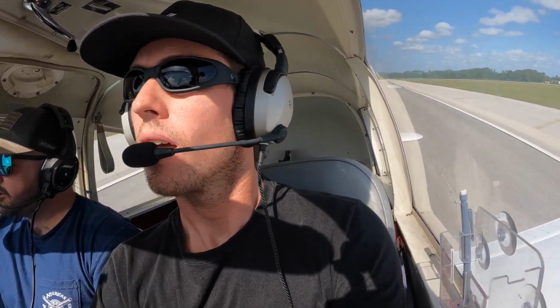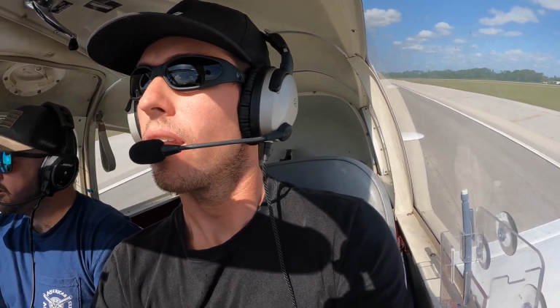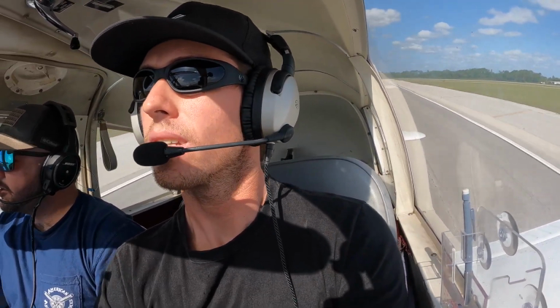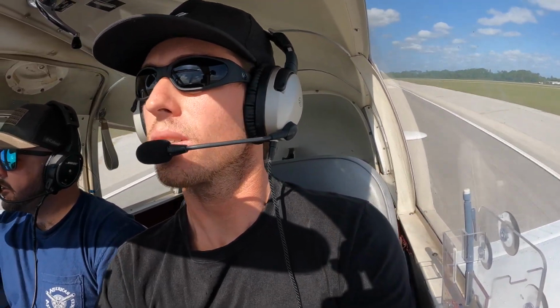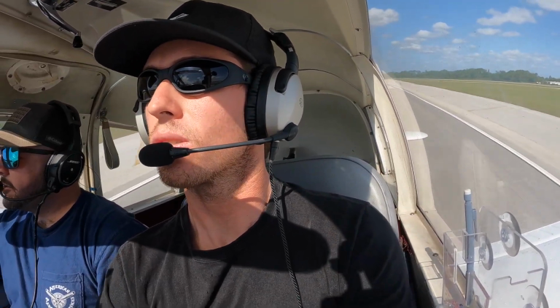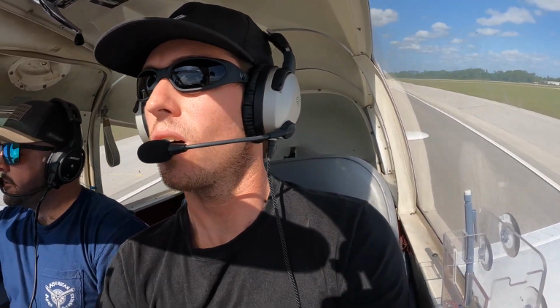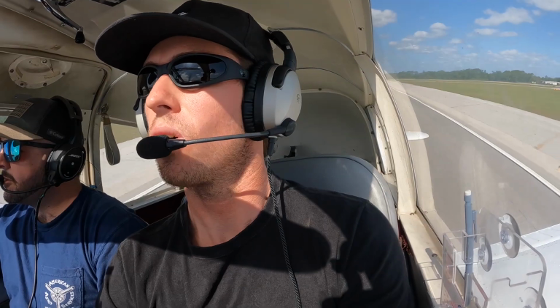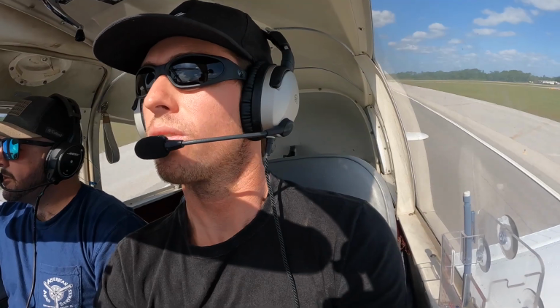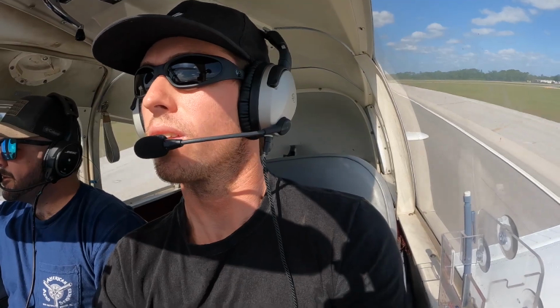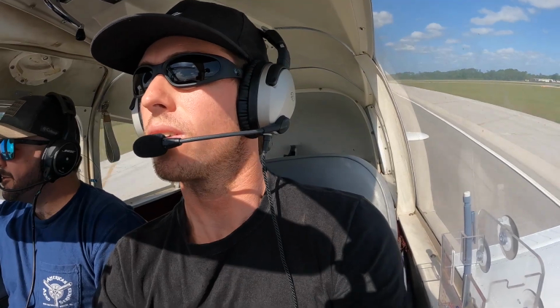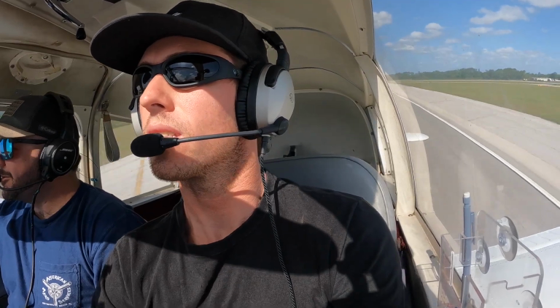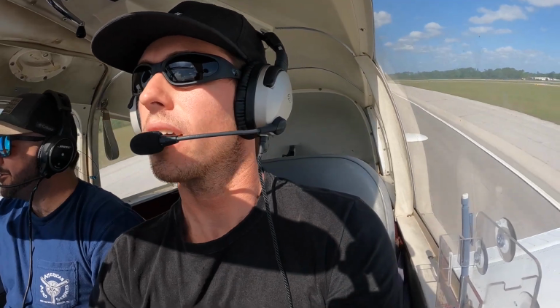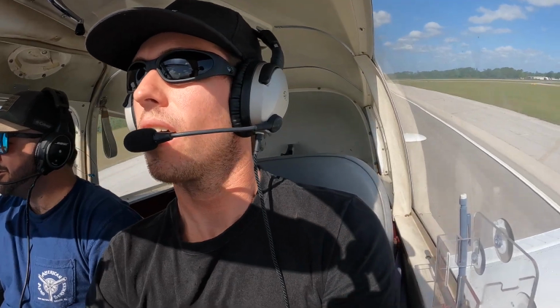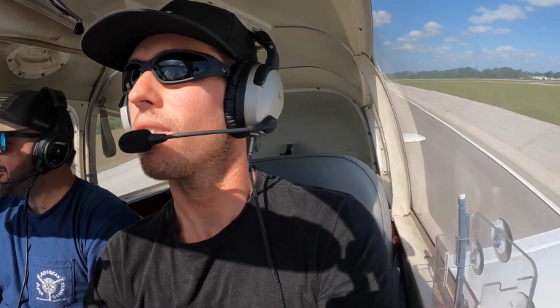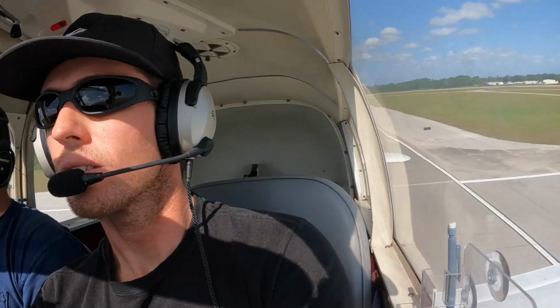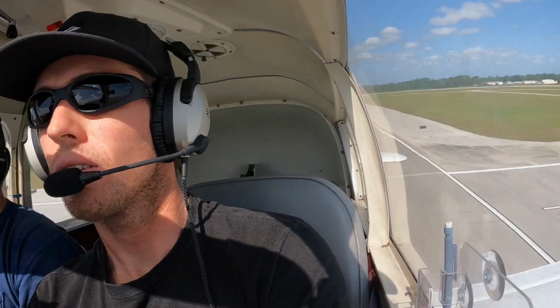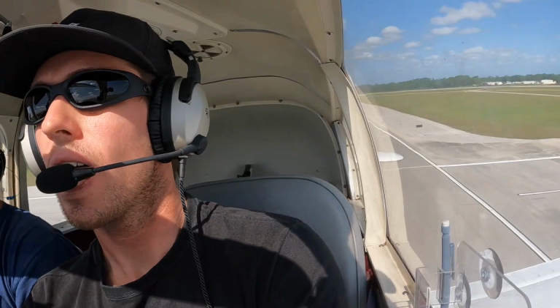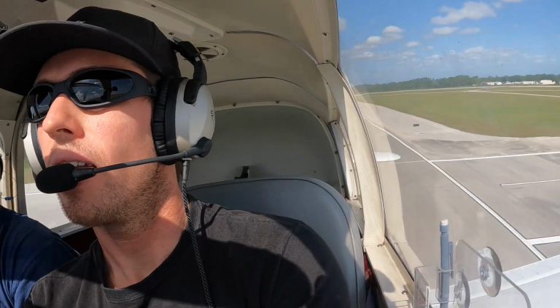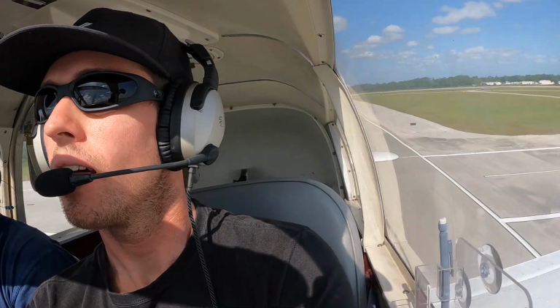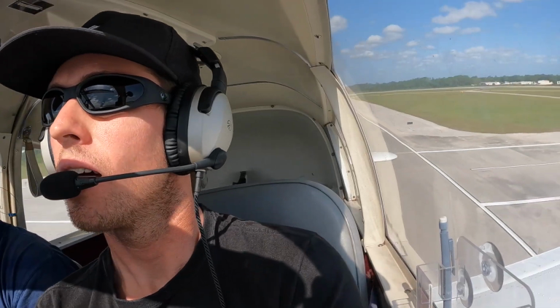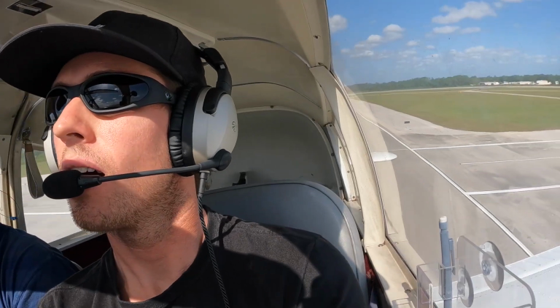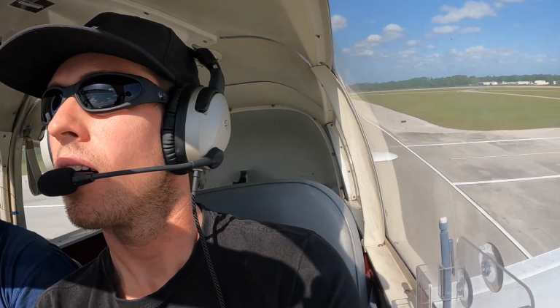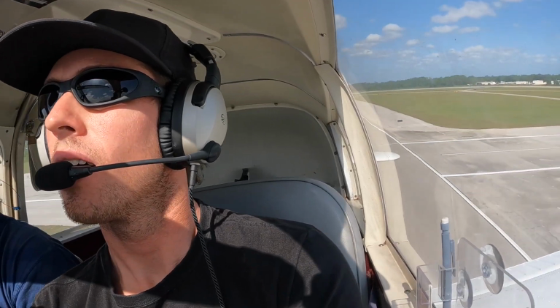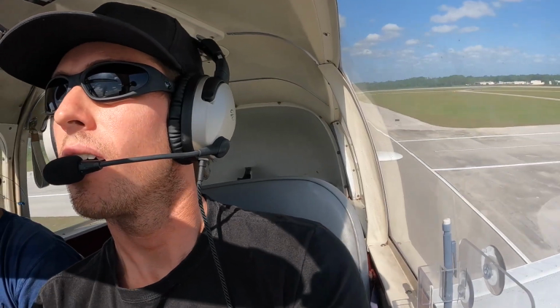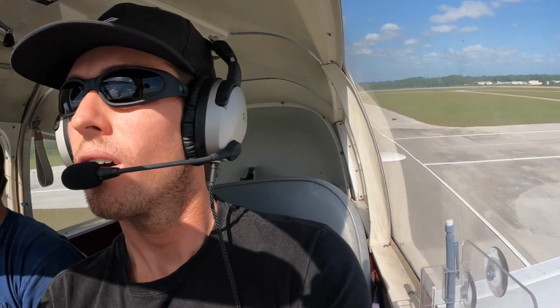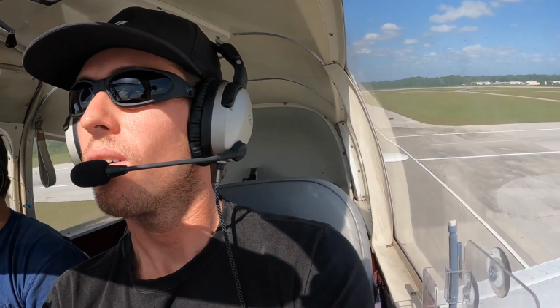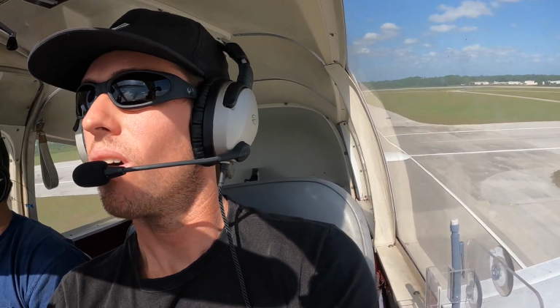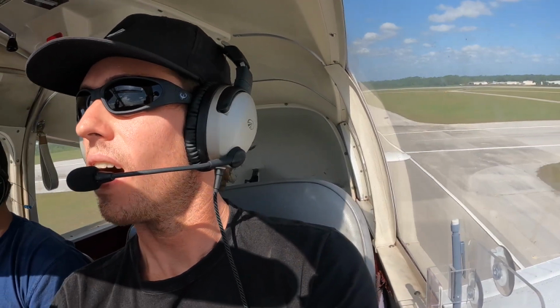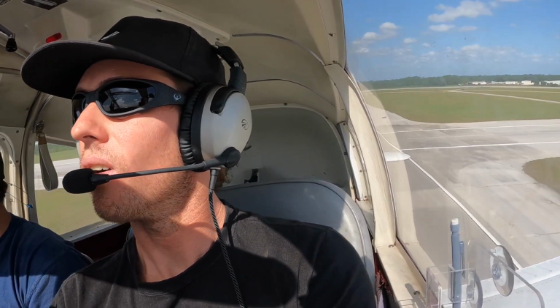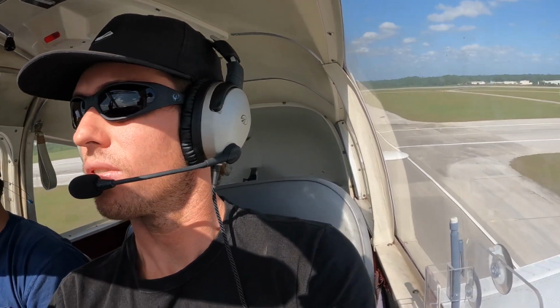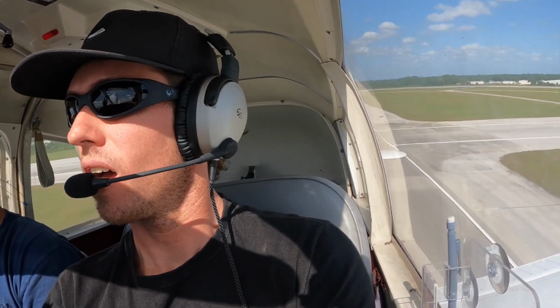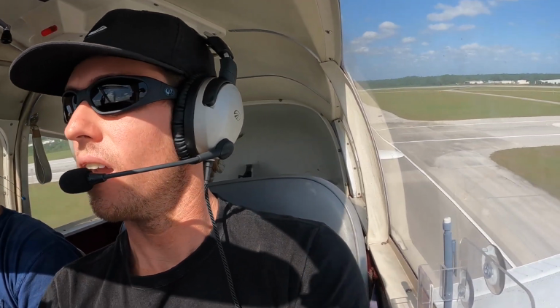Nice little stall horn for the first takeoff. Thing's flying. Wow, we're flying.